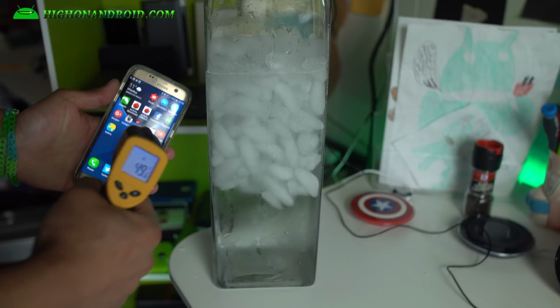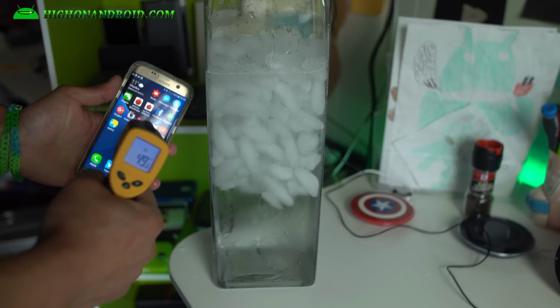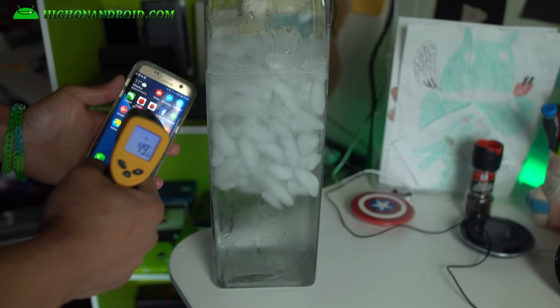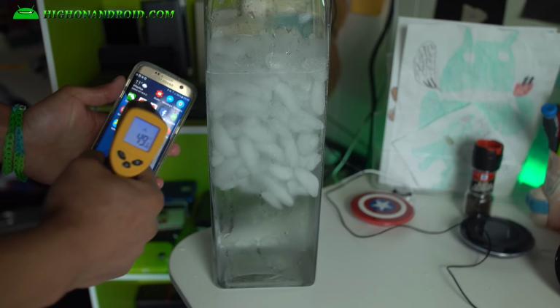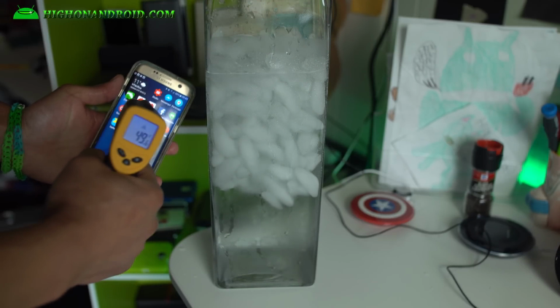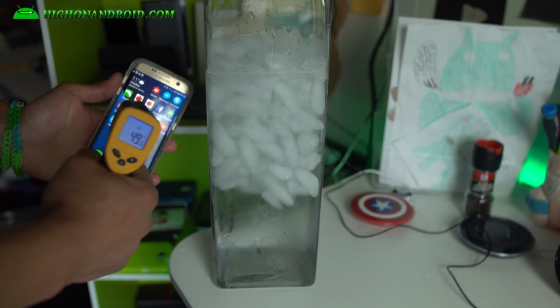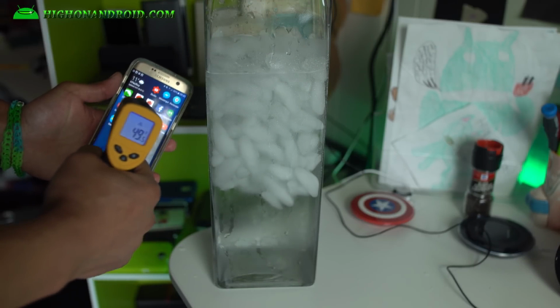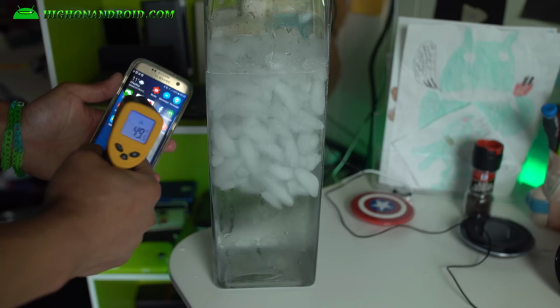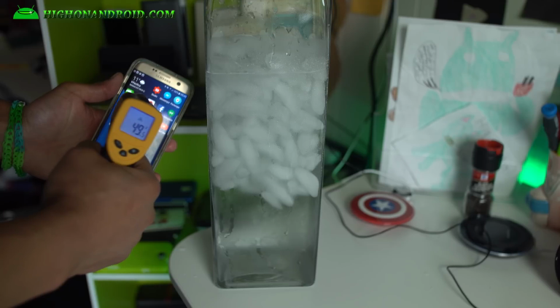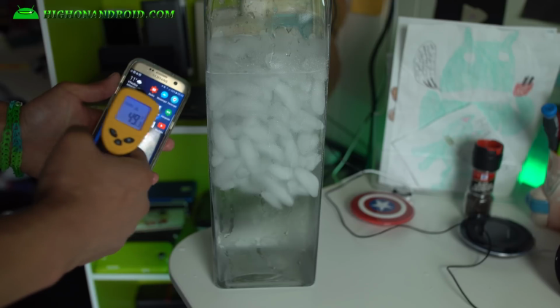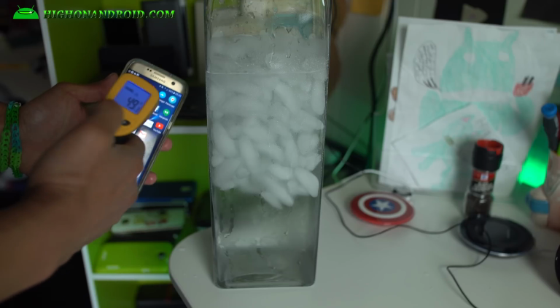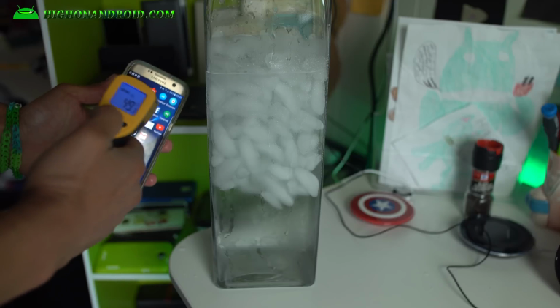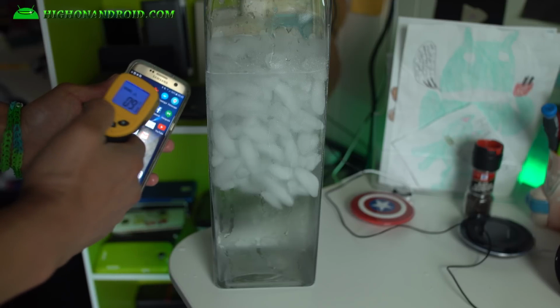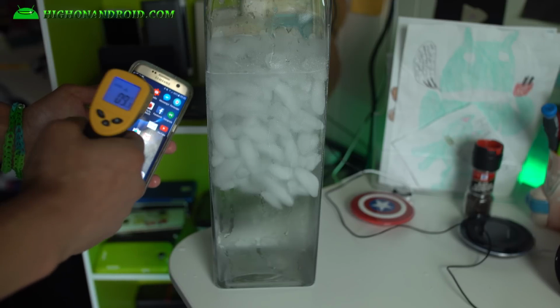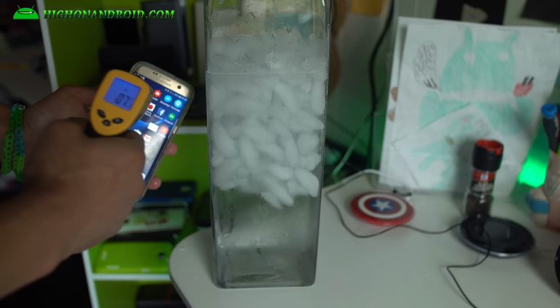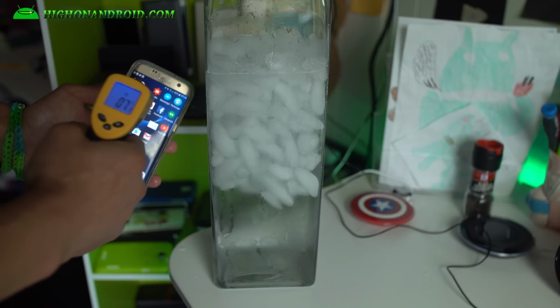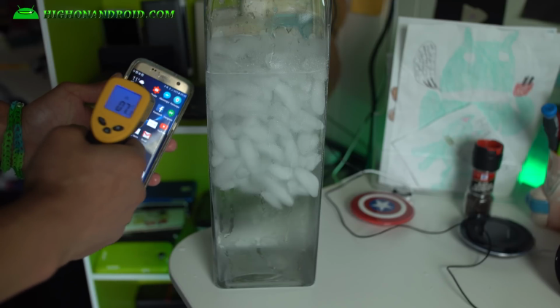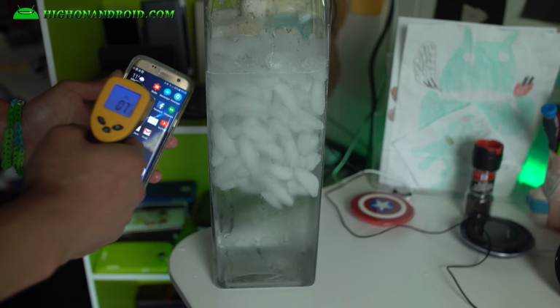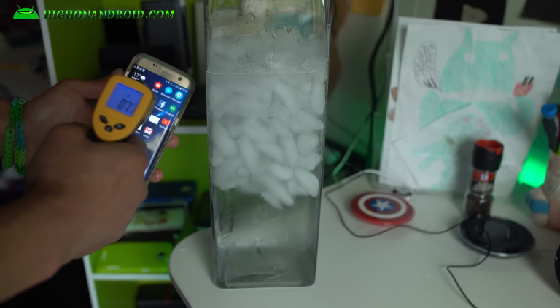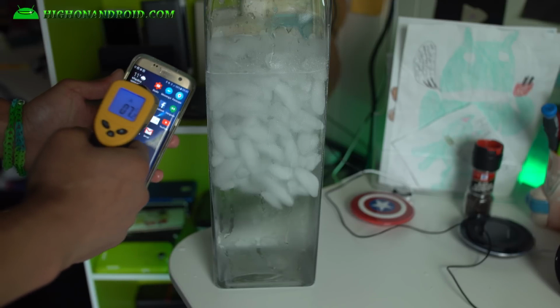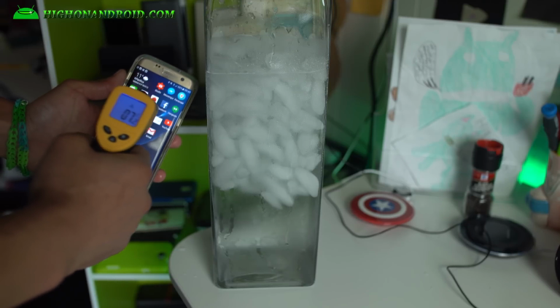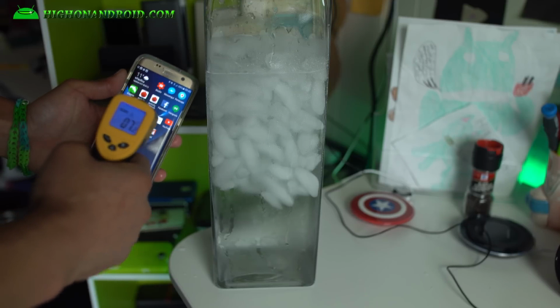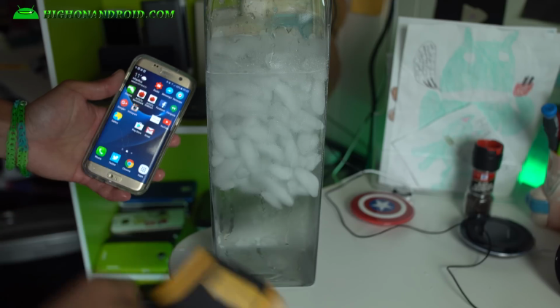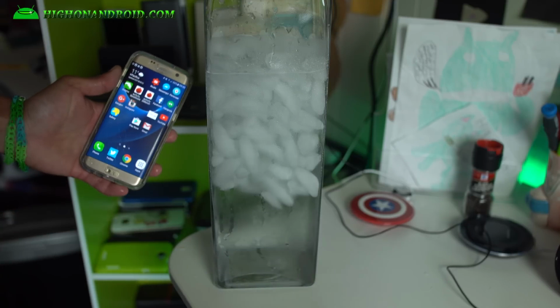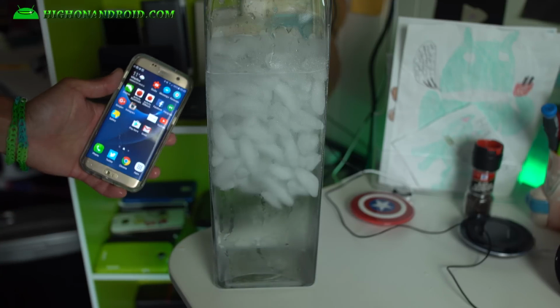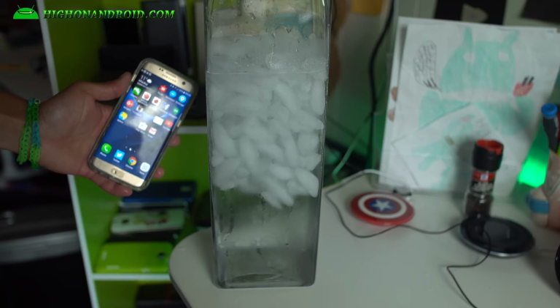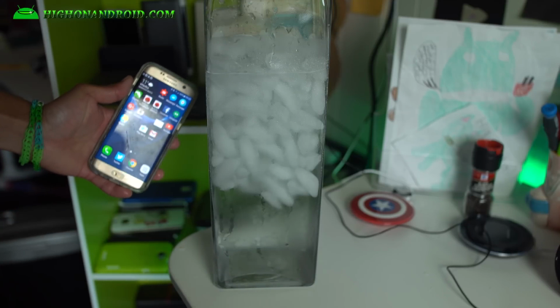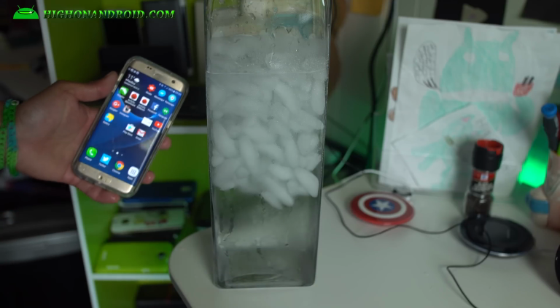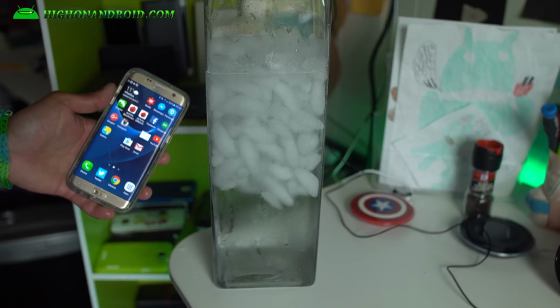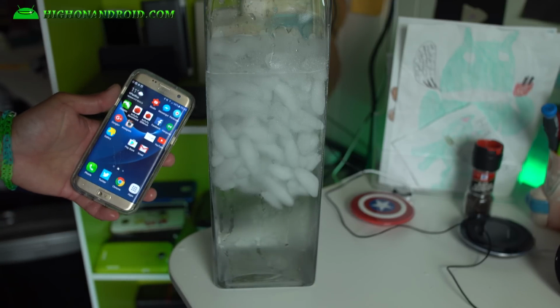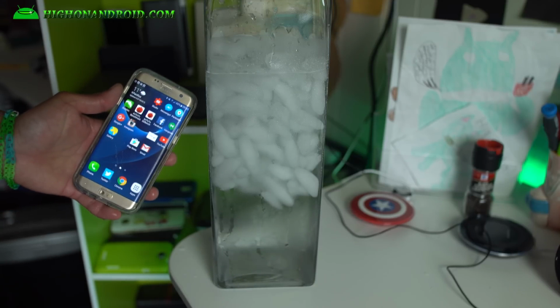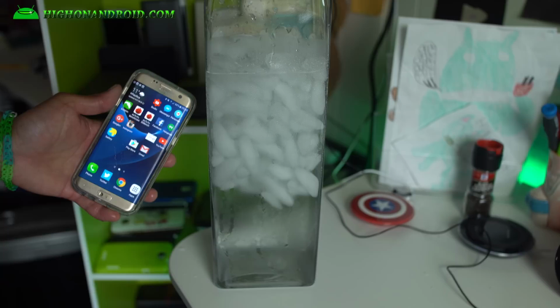It is reading 49 degrees Fahrenheit, 7 degrees Celsius. Let's go ahead and run N22.